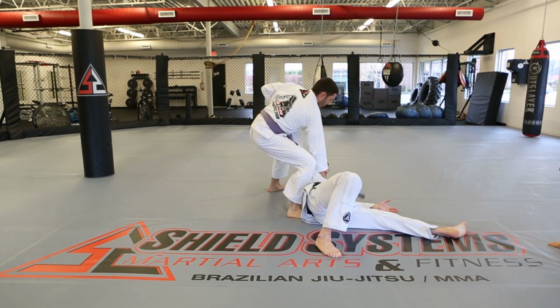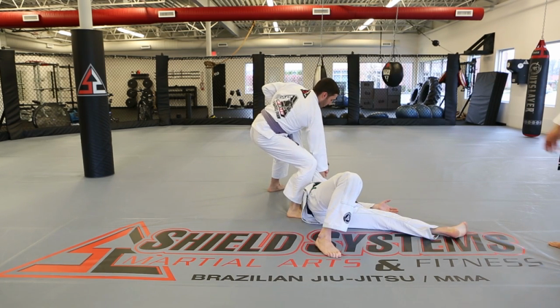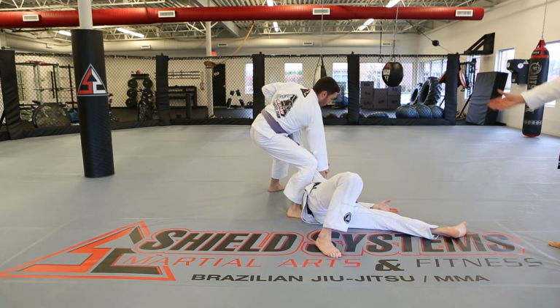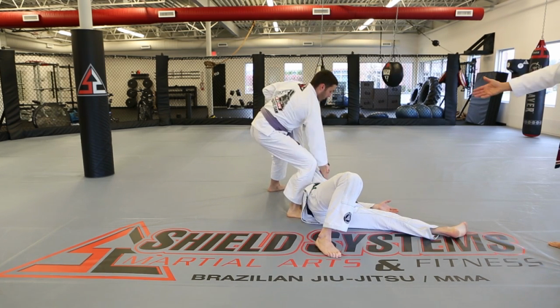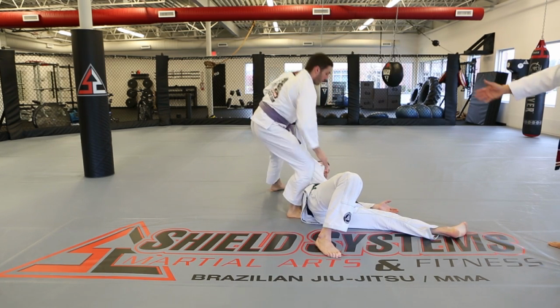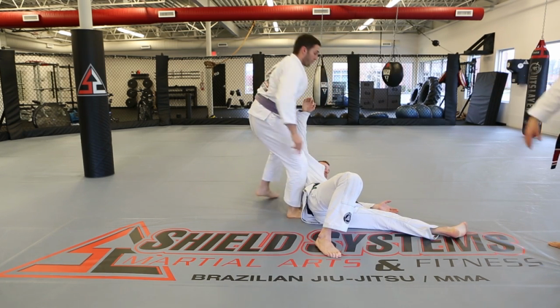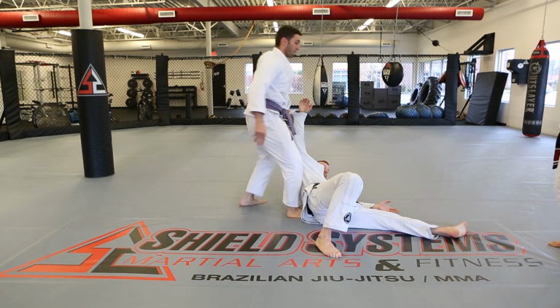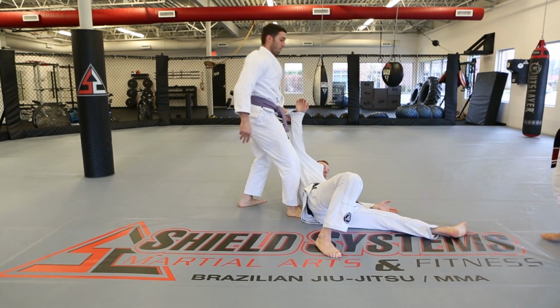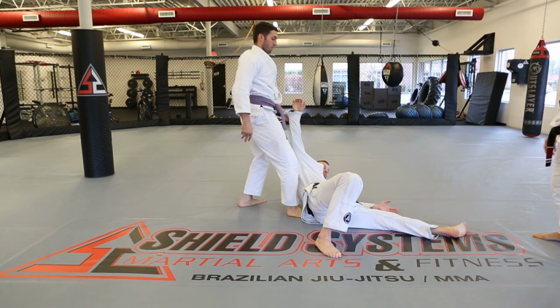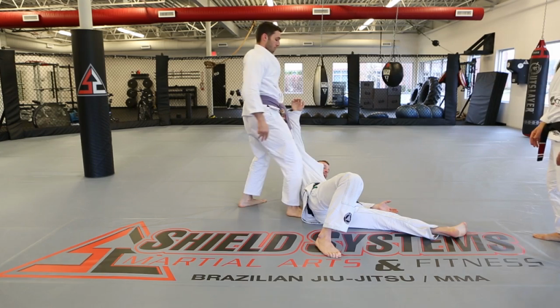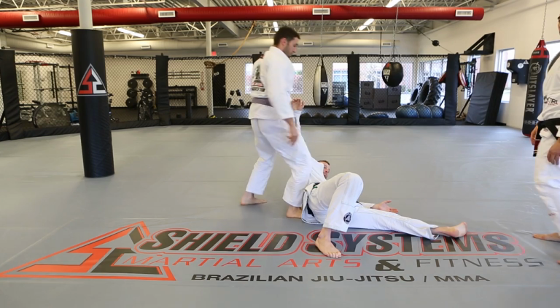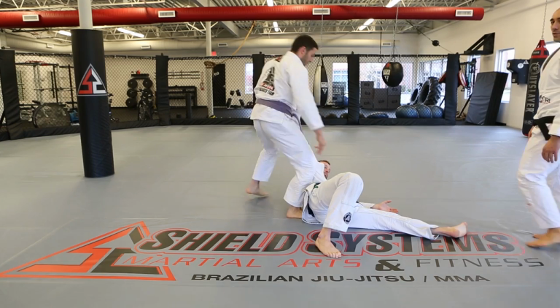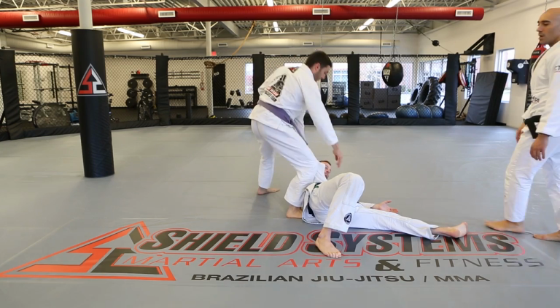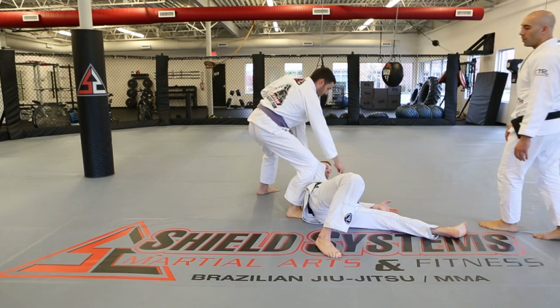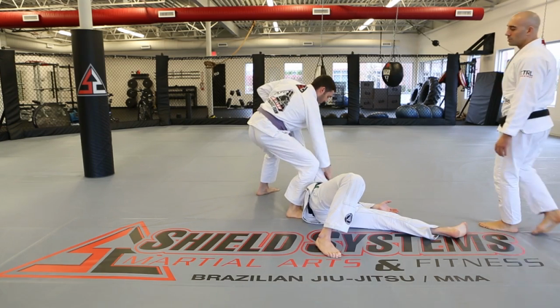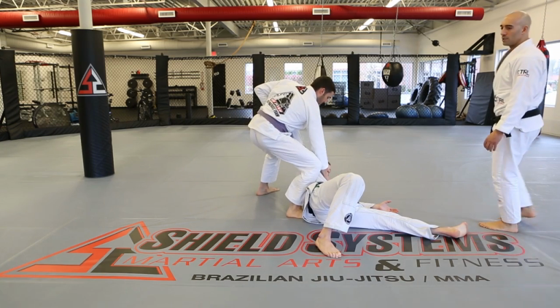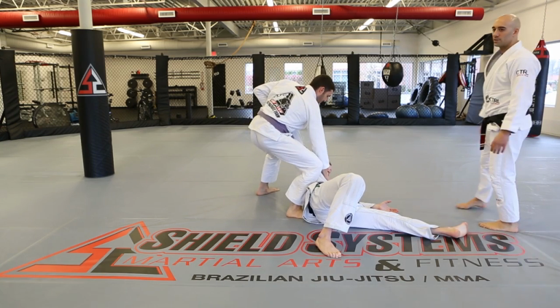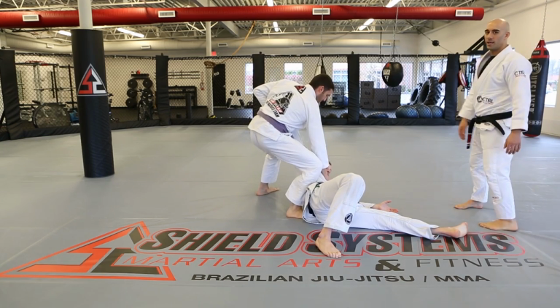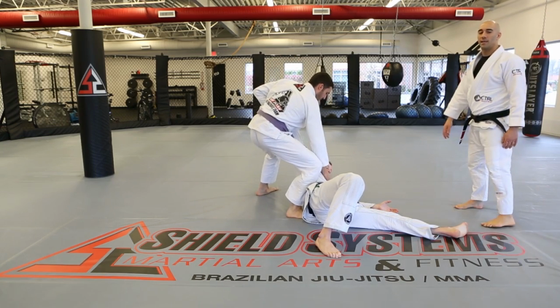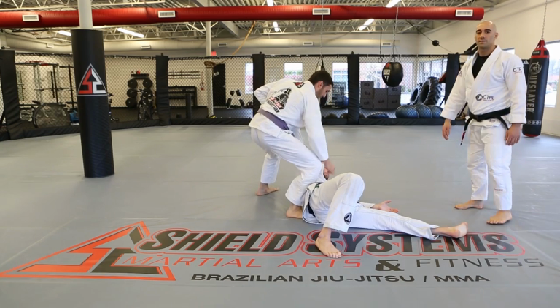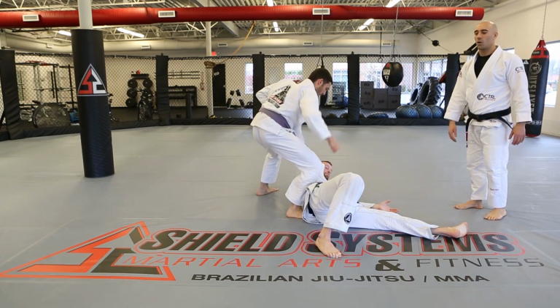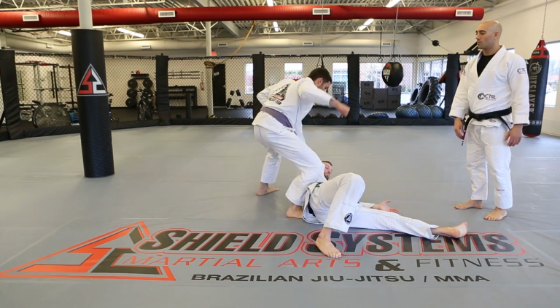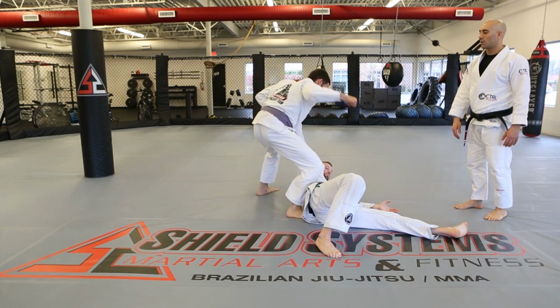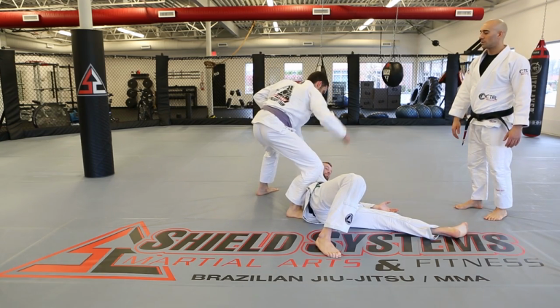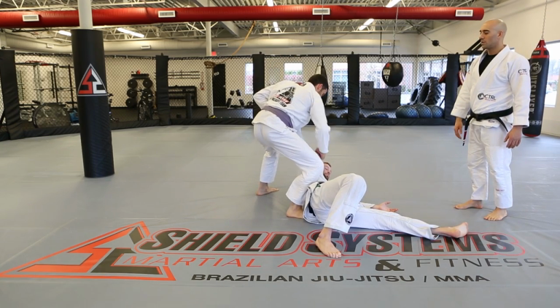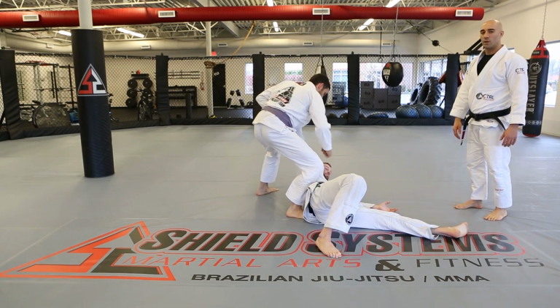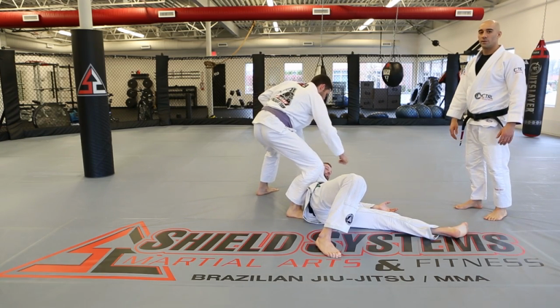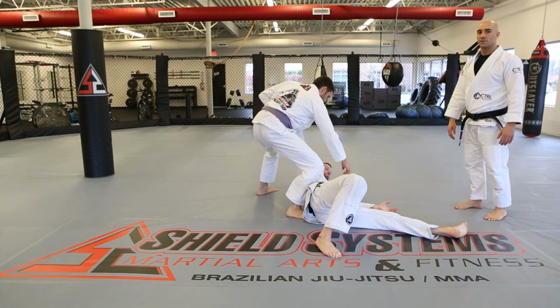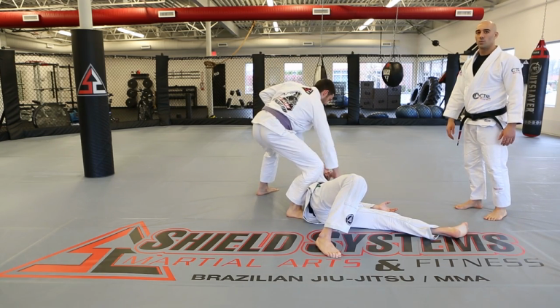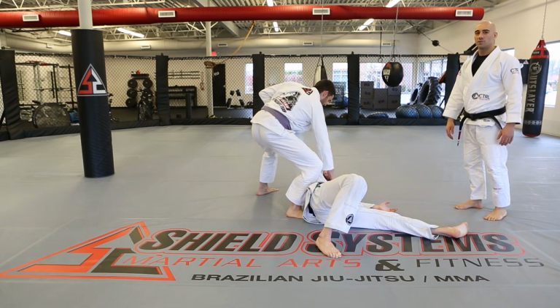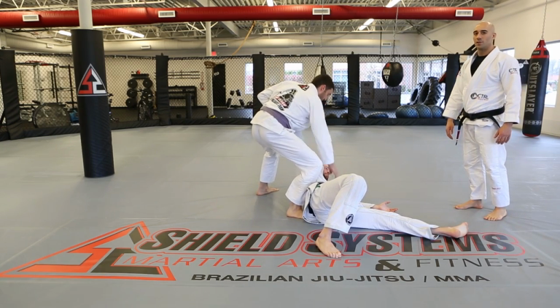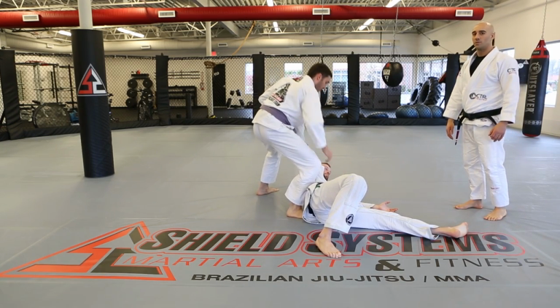Putting it all together from there — ready to attack with punches, kicks, arm bars, or whatever you want to follow up with.